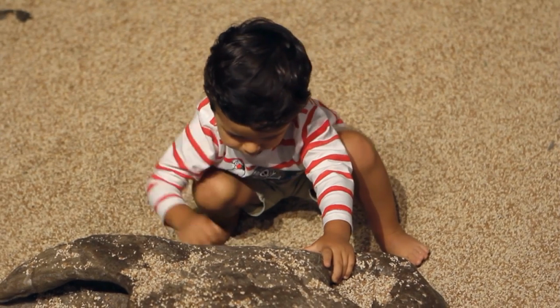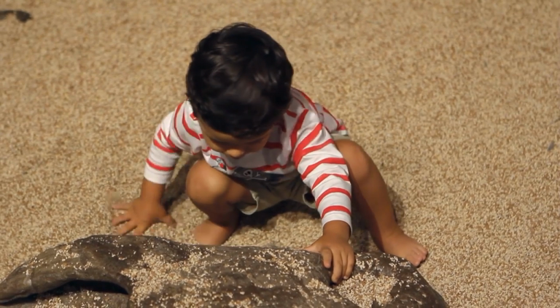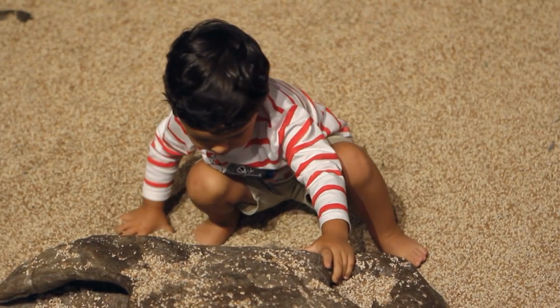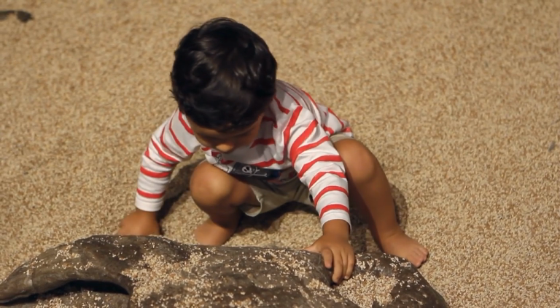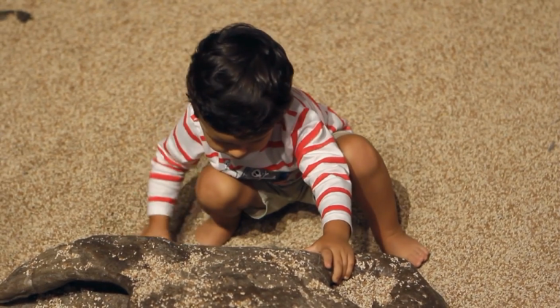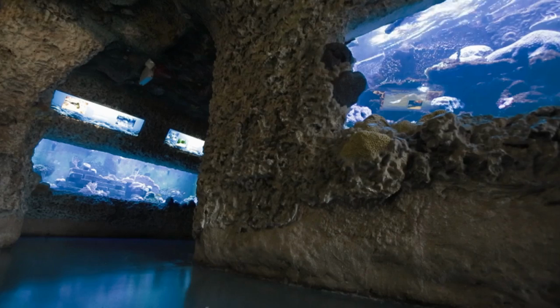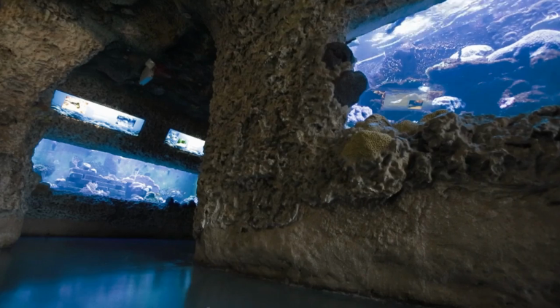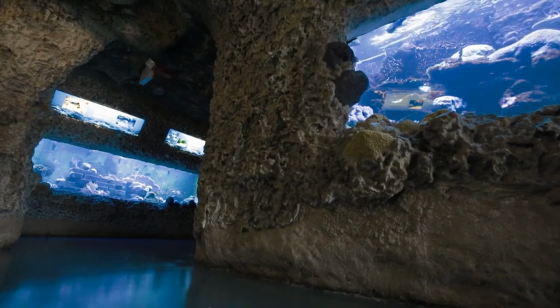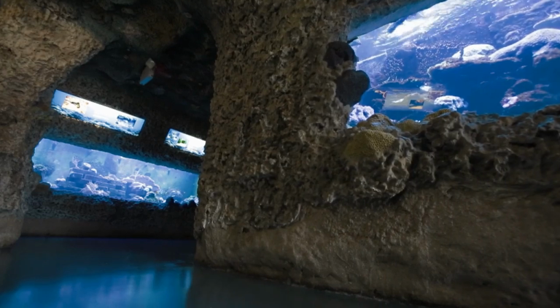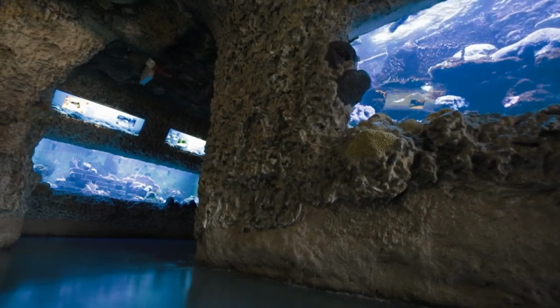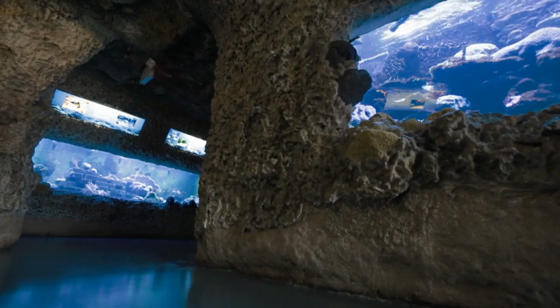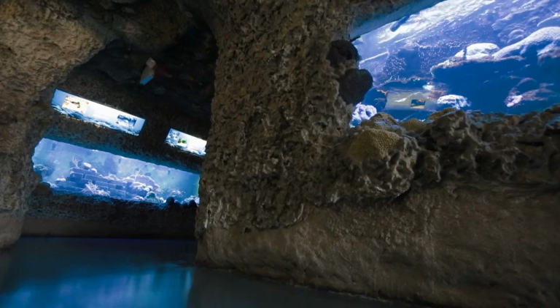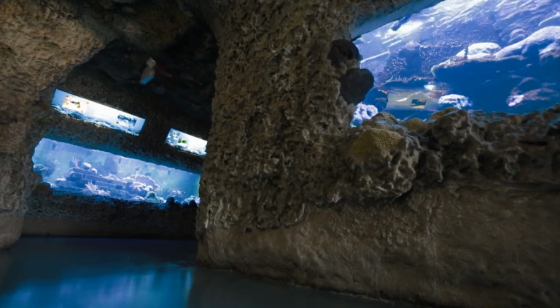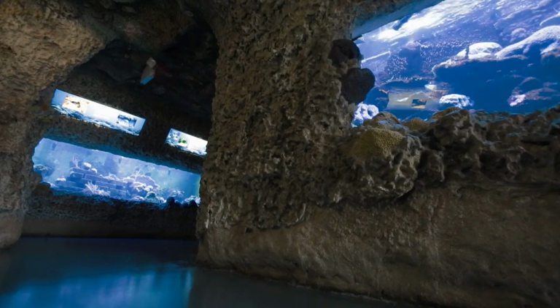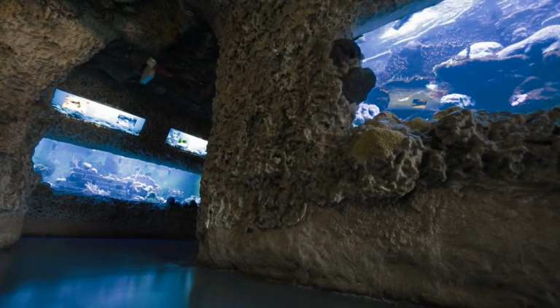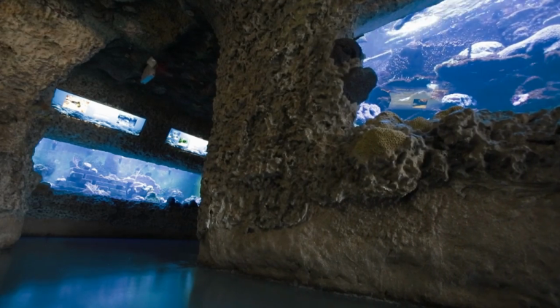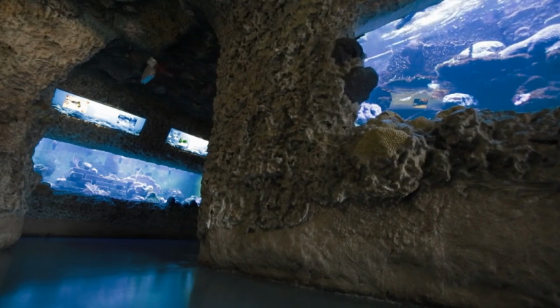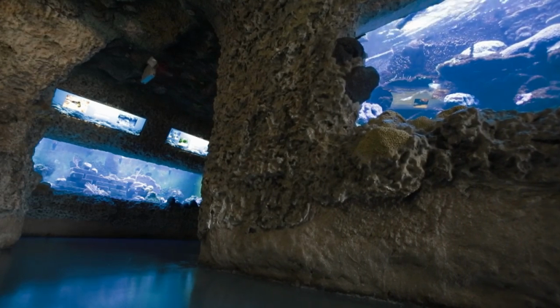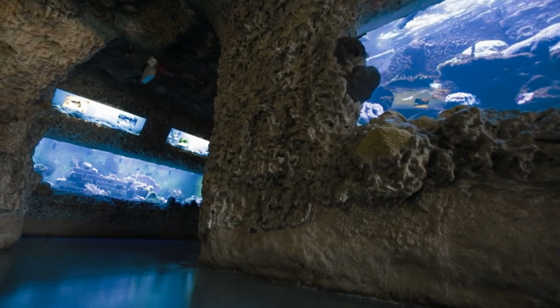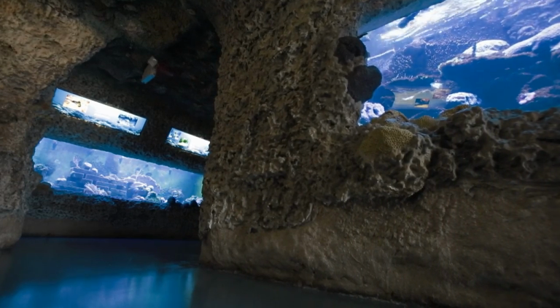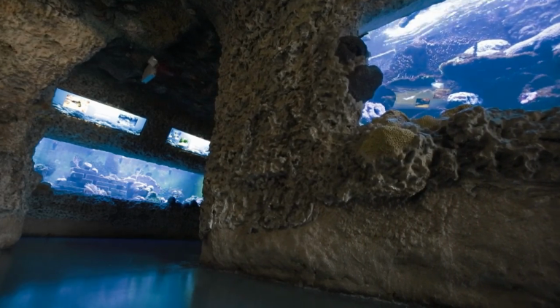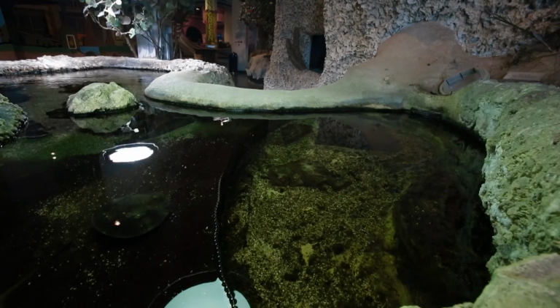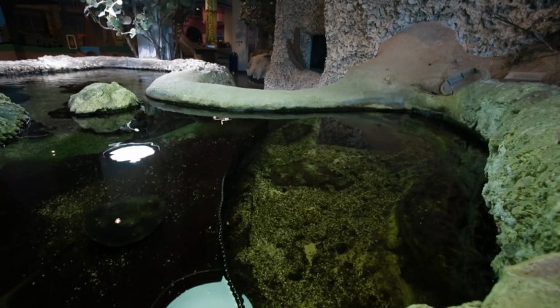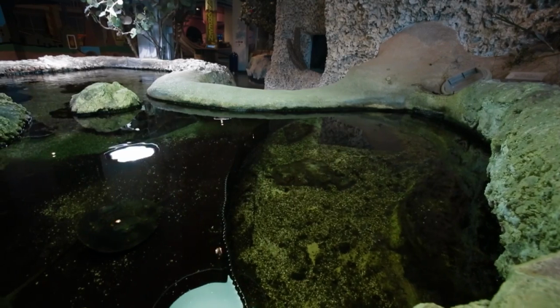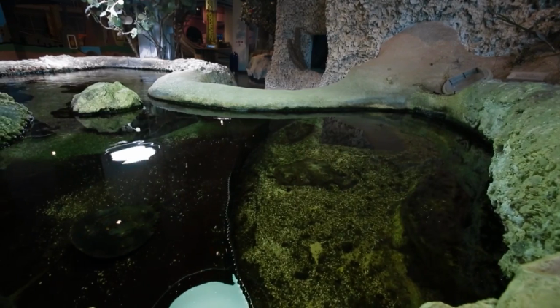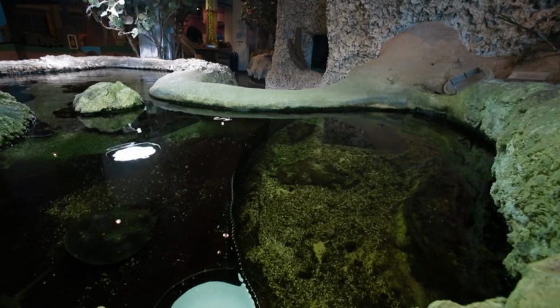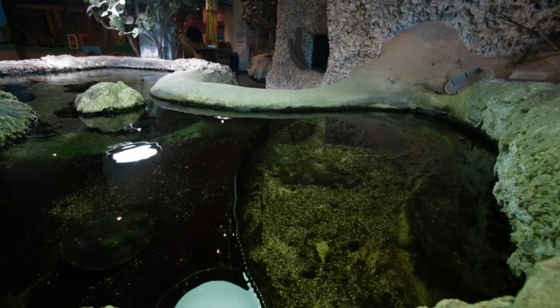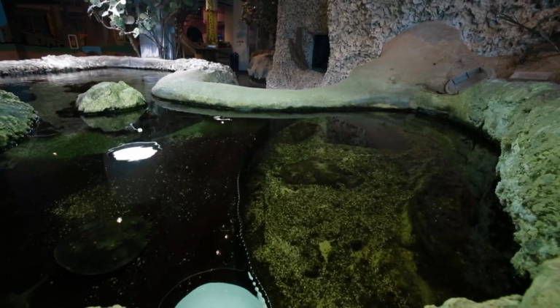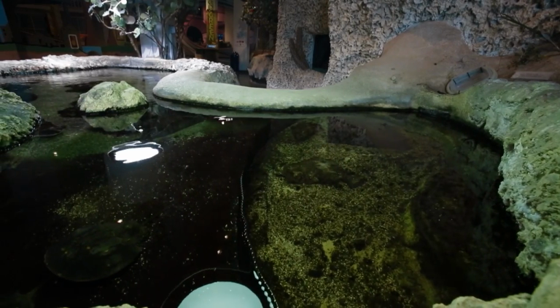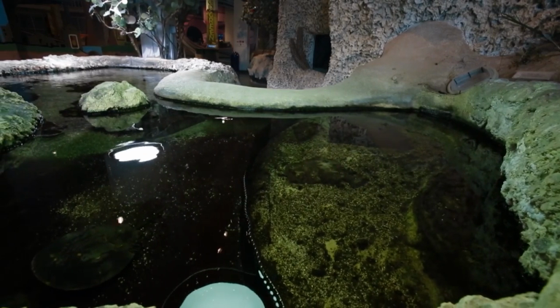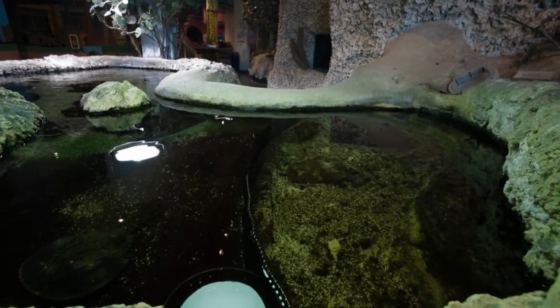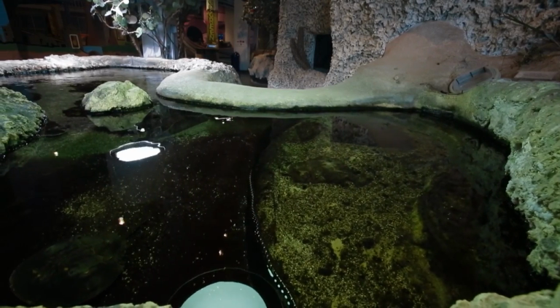When you first come down to the museum you will be able to walk through and follow the Florida water story, immersed in our Florida Ecoscape system.